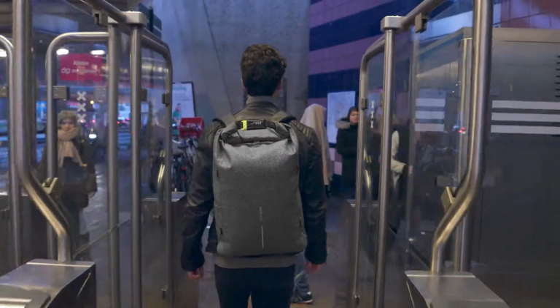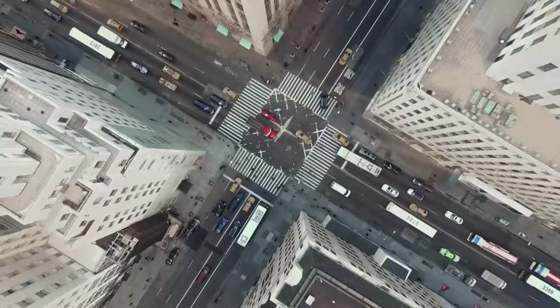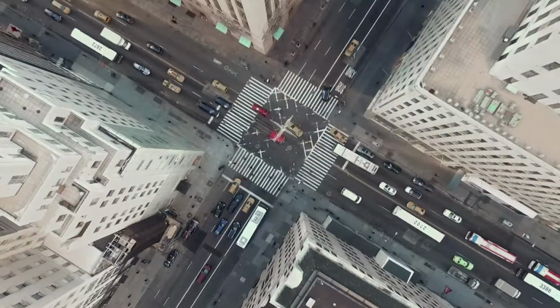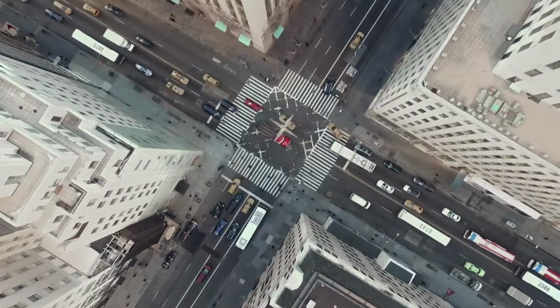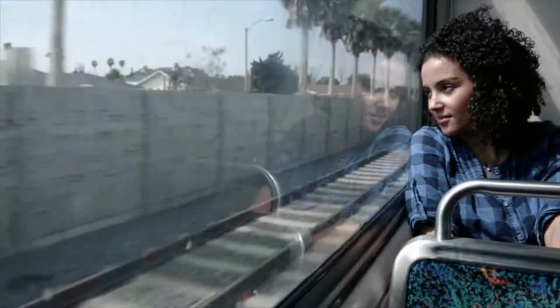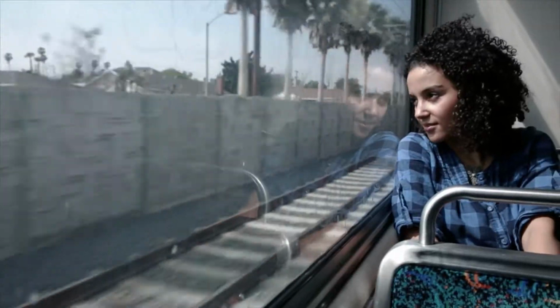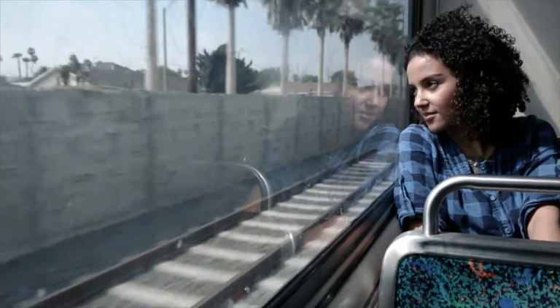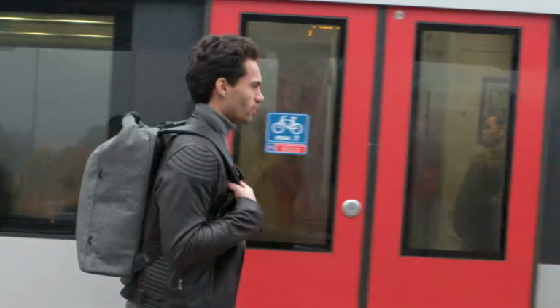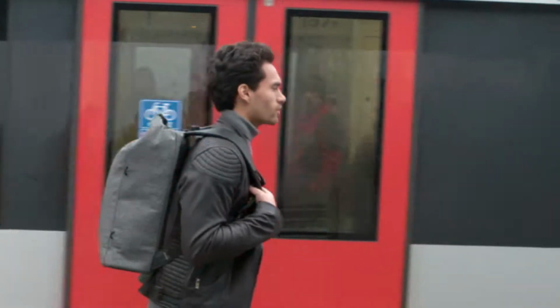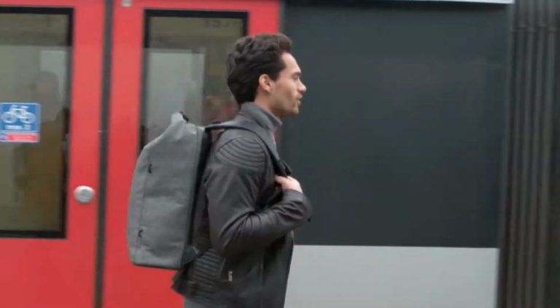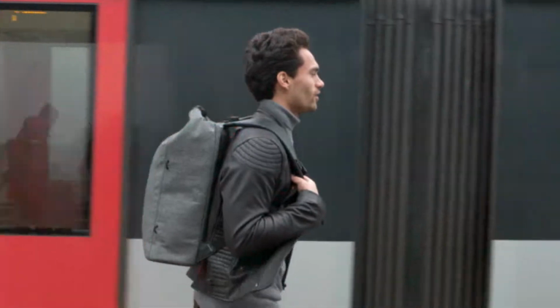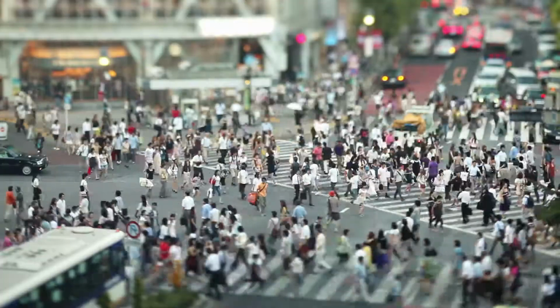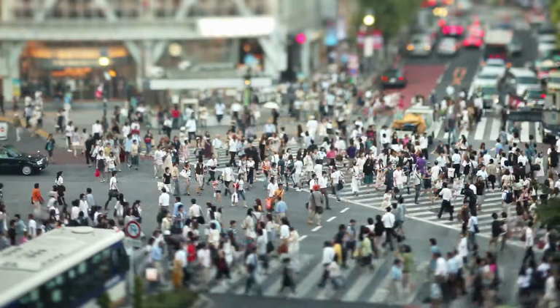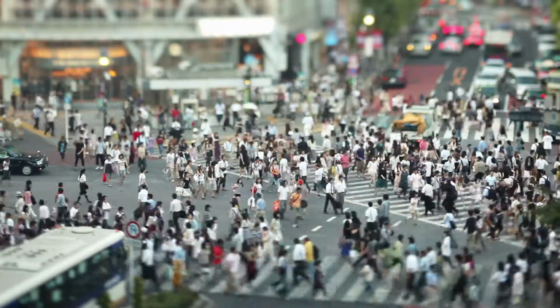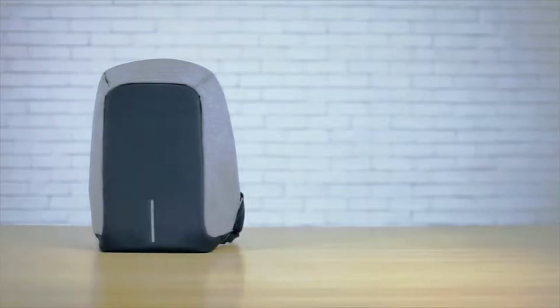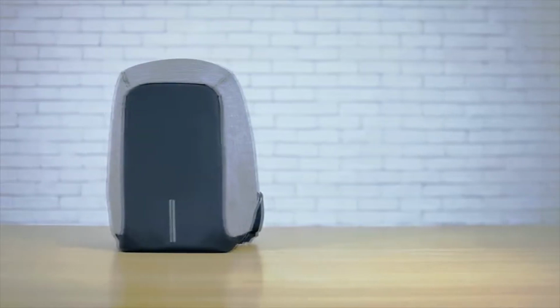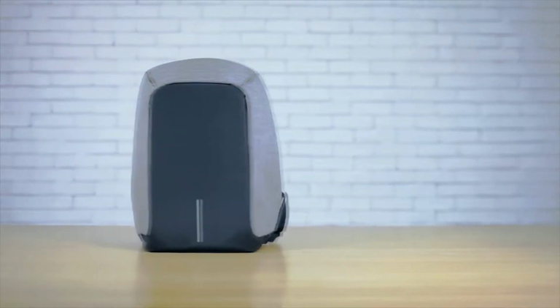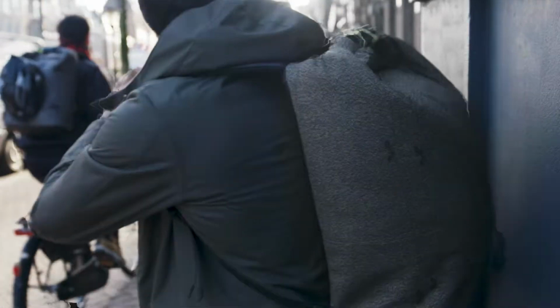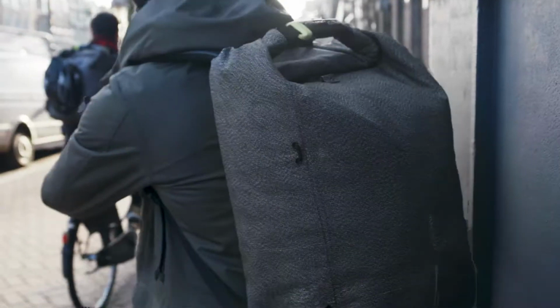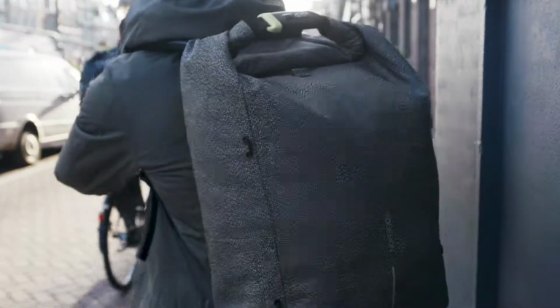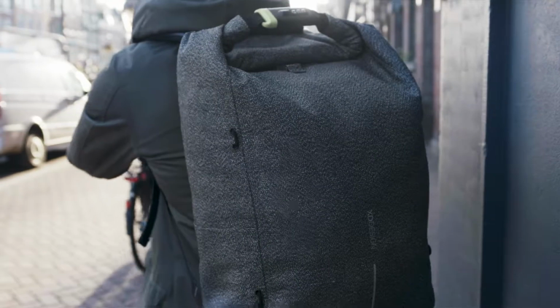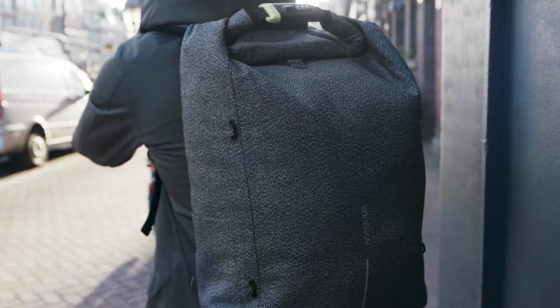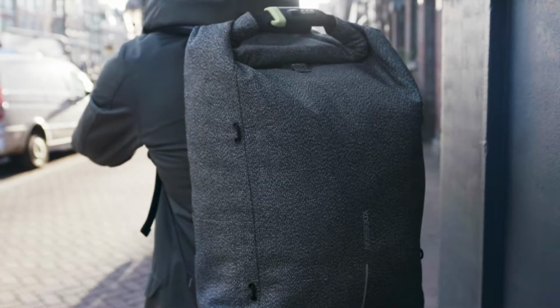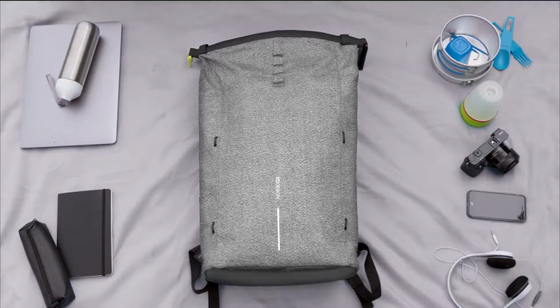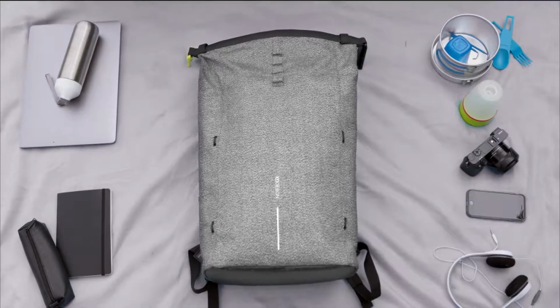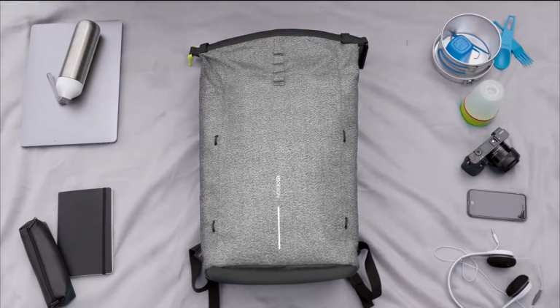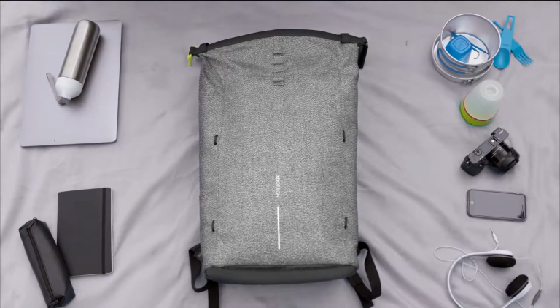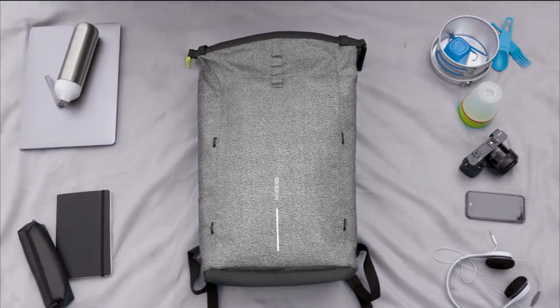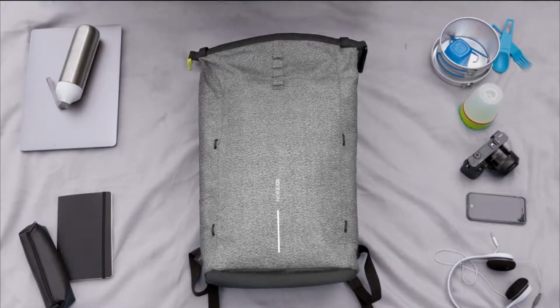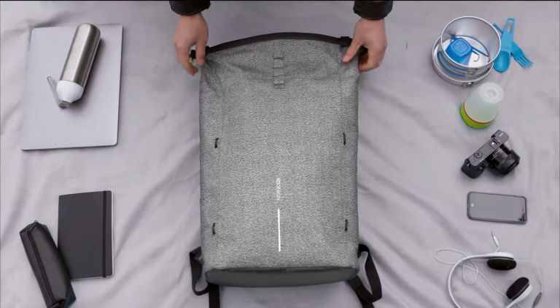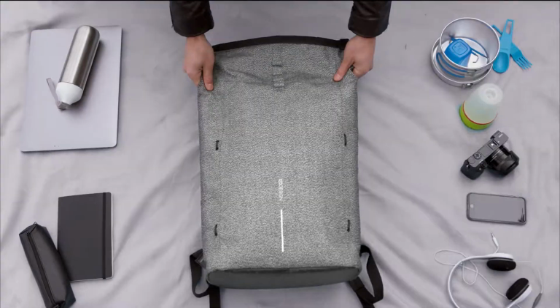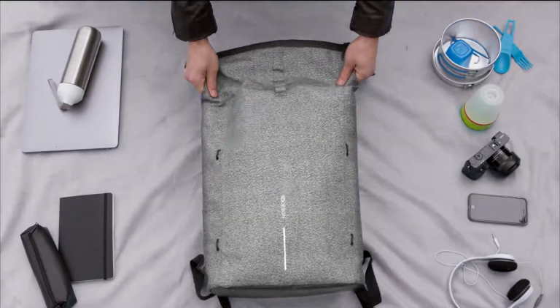Two years after the introduction of our worldwide success, the Bobby Backpack, we'd like you to meet our latest generation in anti-theft bags, the Bobby Urban.